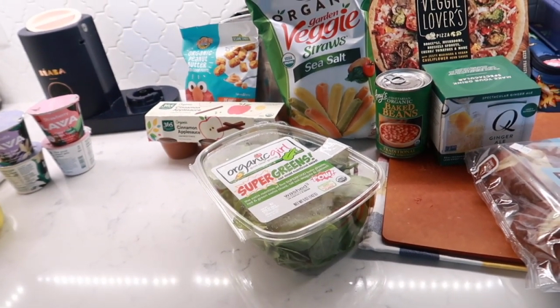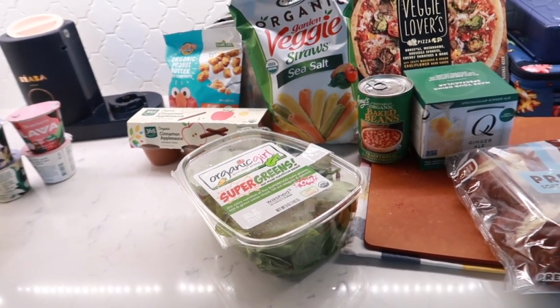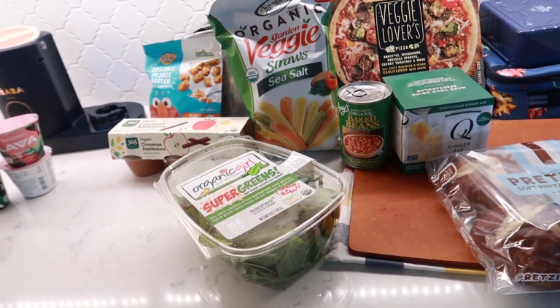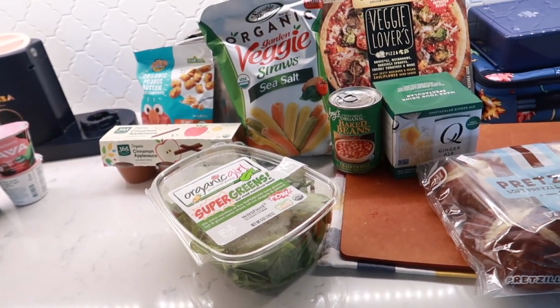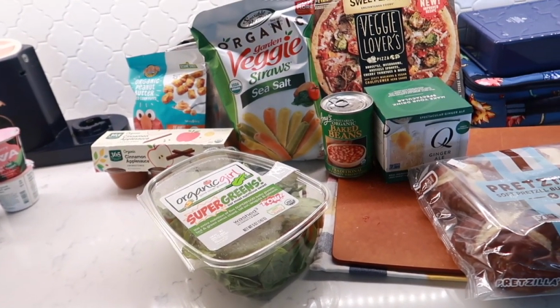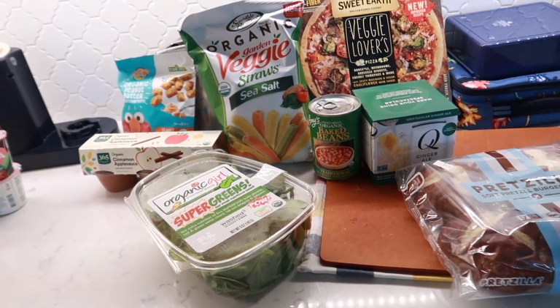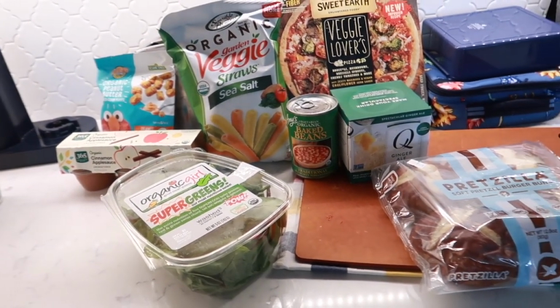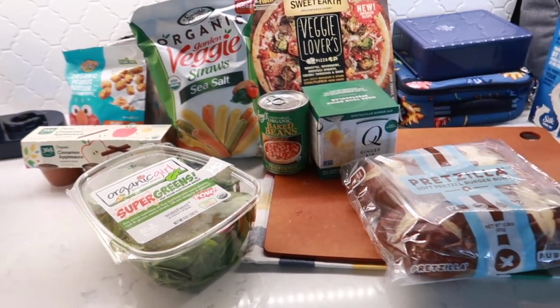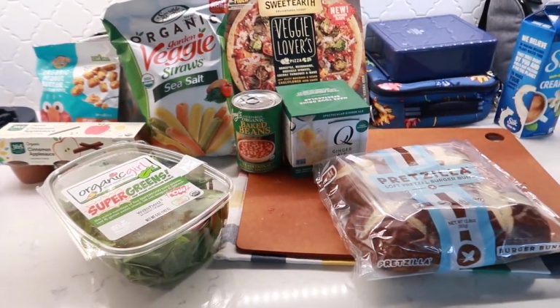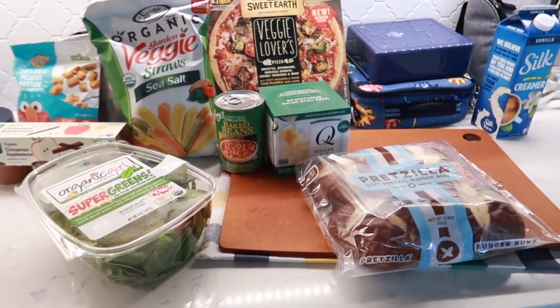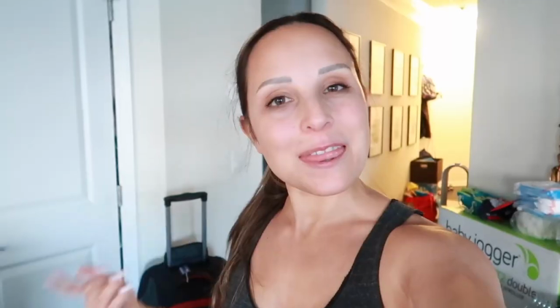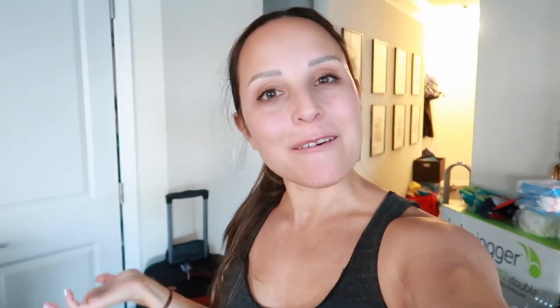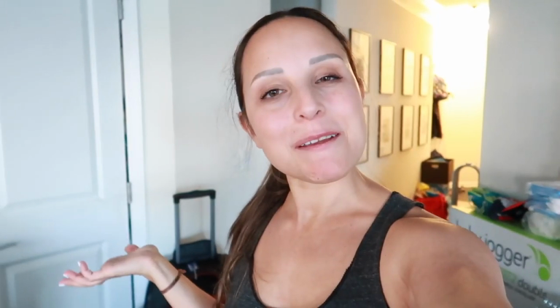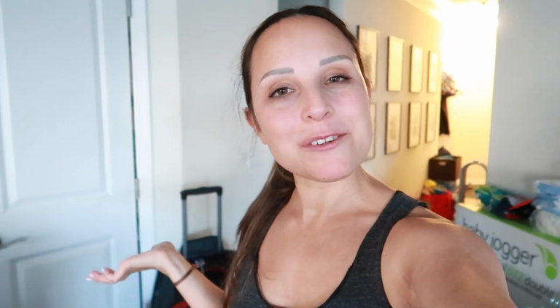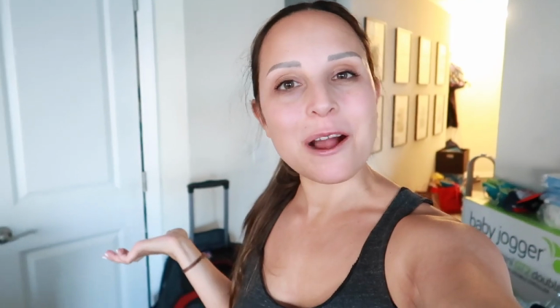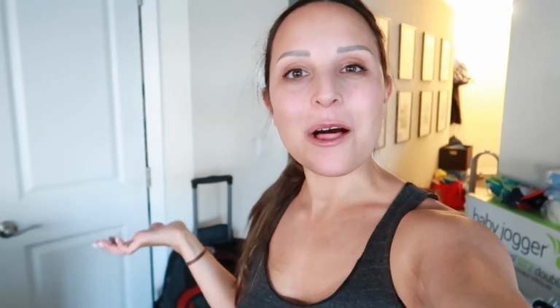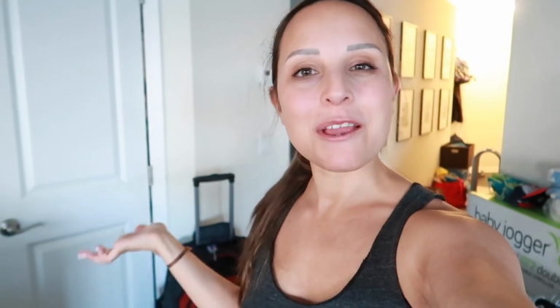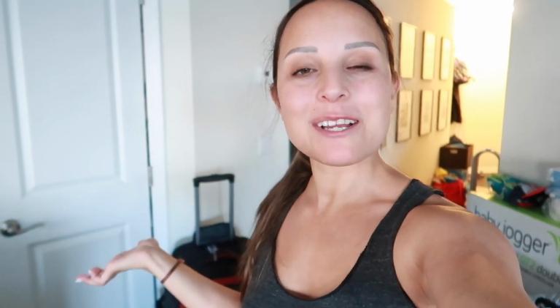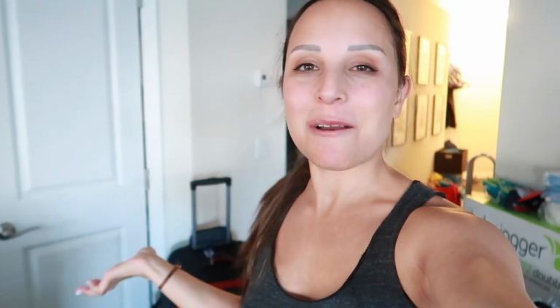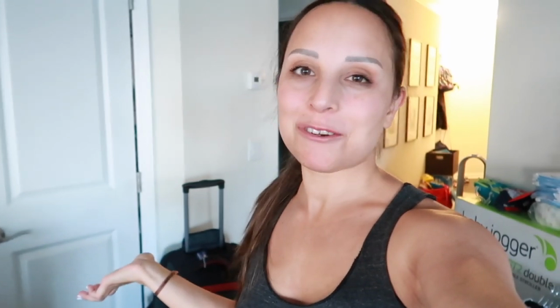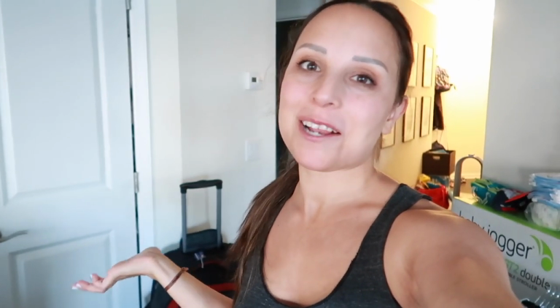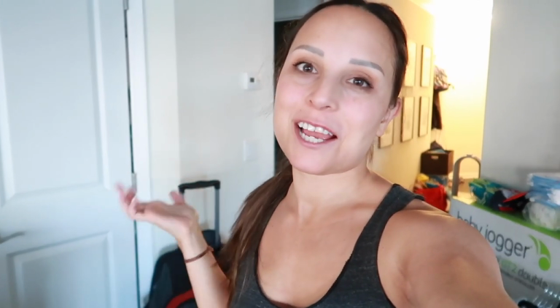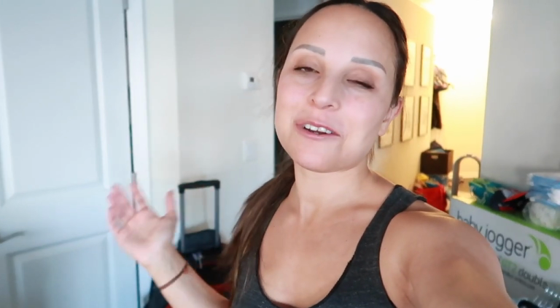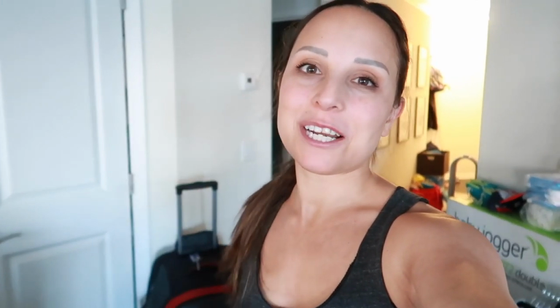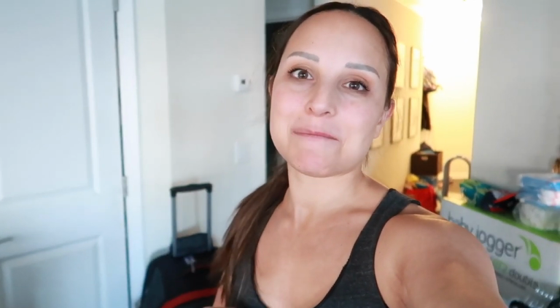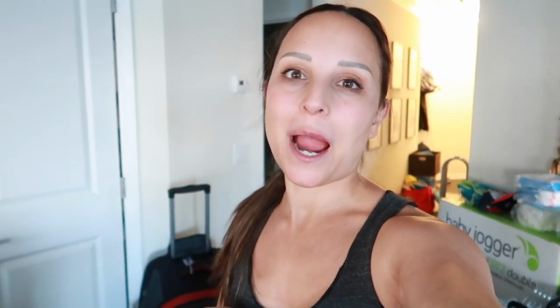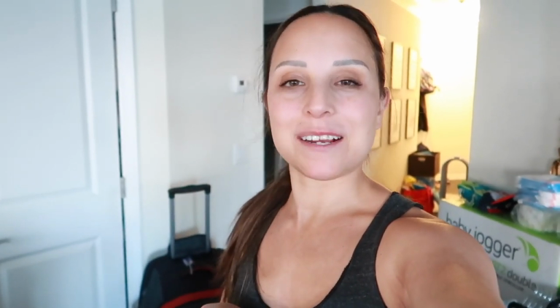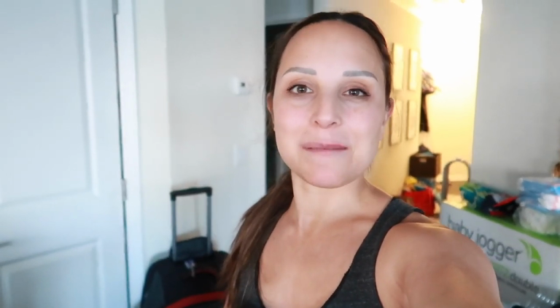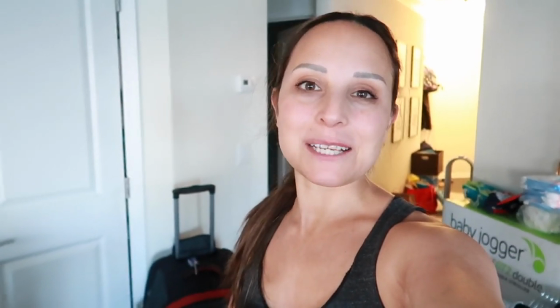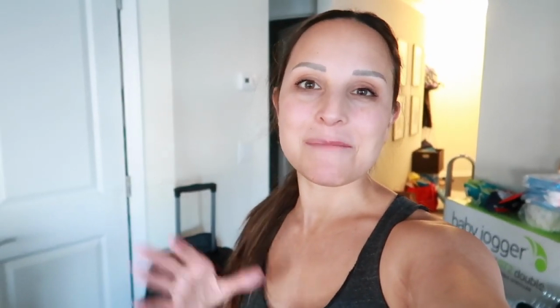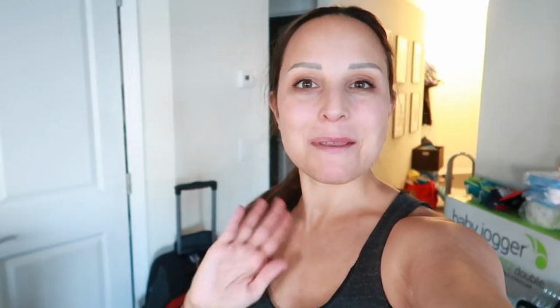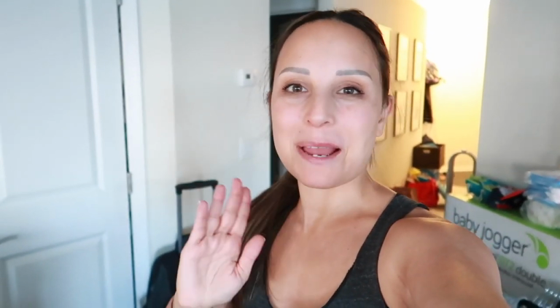My battery died and I had to recharge it, so I actually started putting some of the groceries away, but that's everything we got this grocery trip. That was my grocery haul — thank you guys so much for watching. Don't forget to subscribe and I'll see you in my next one. Bye!